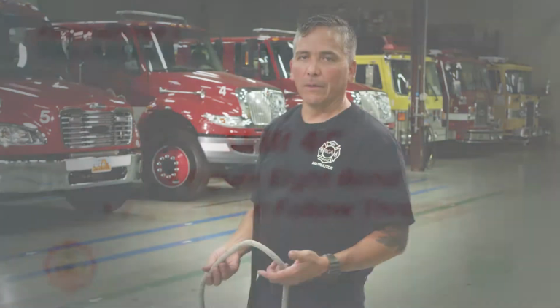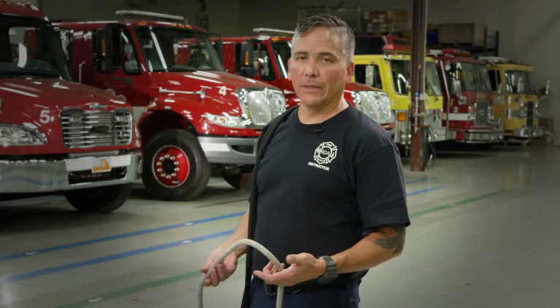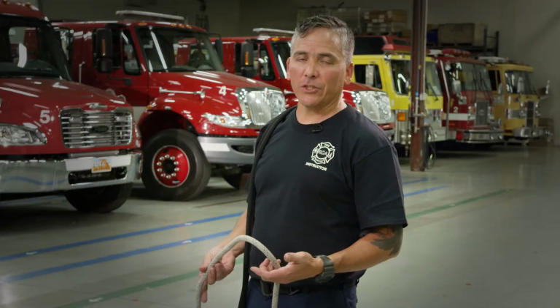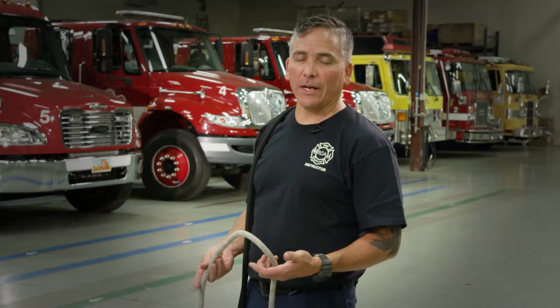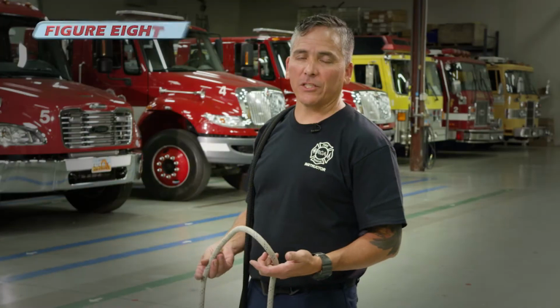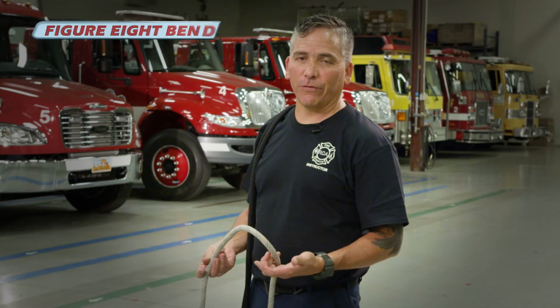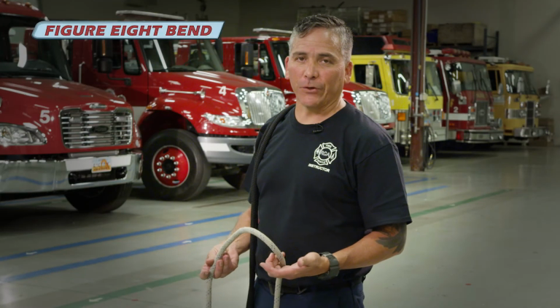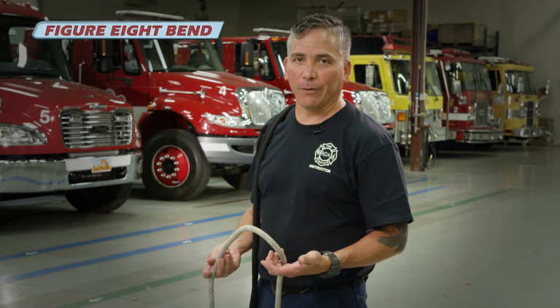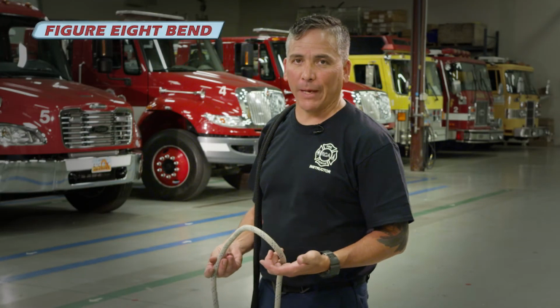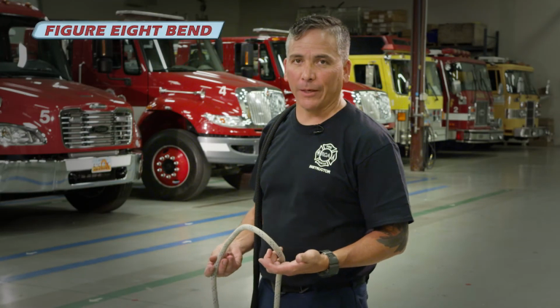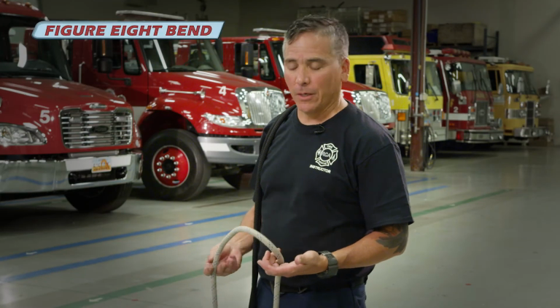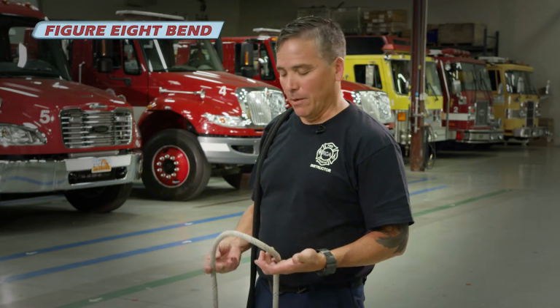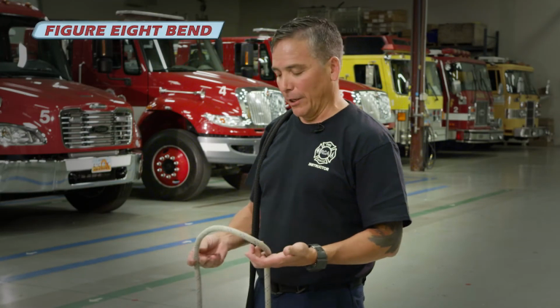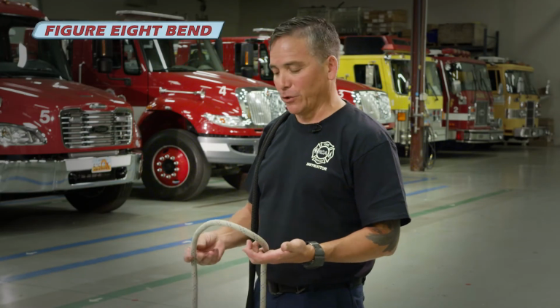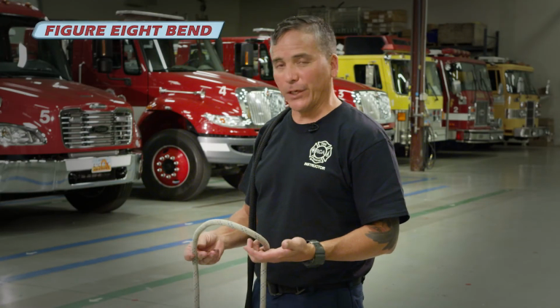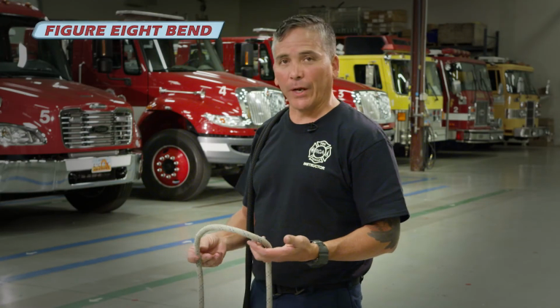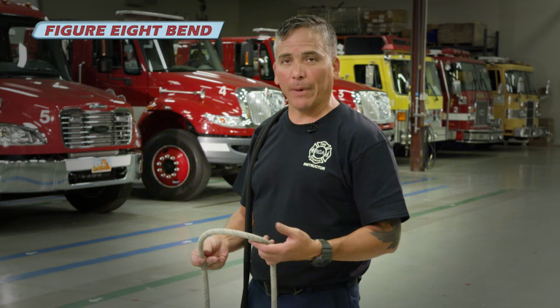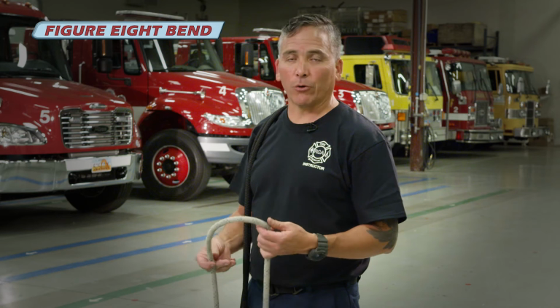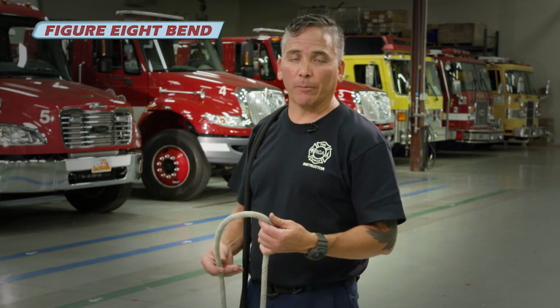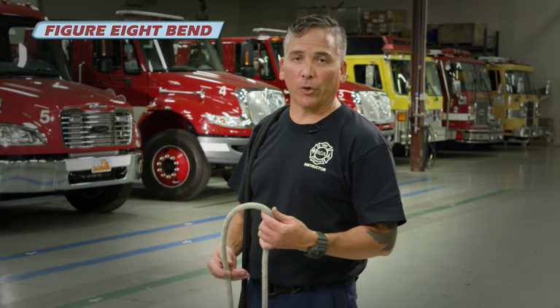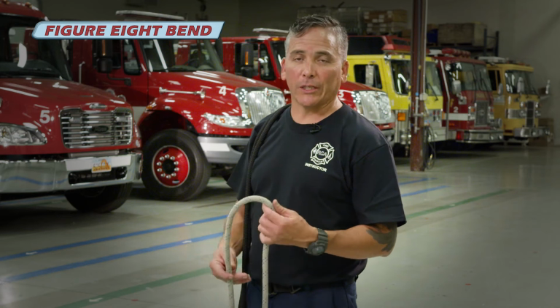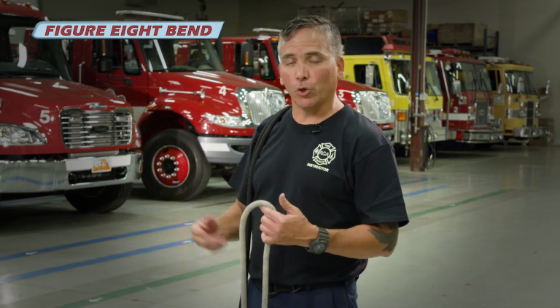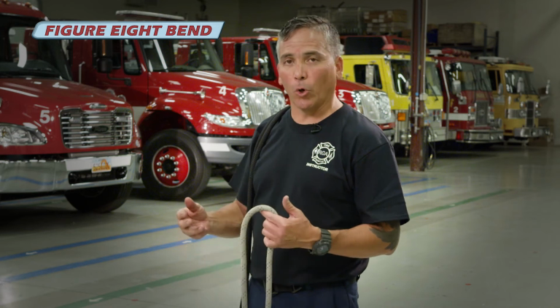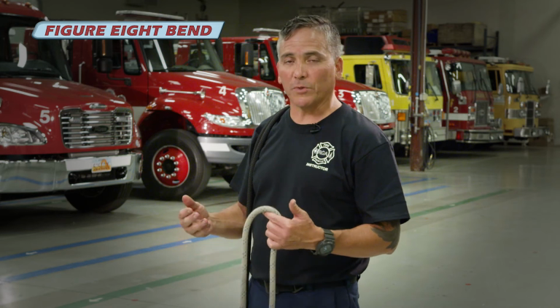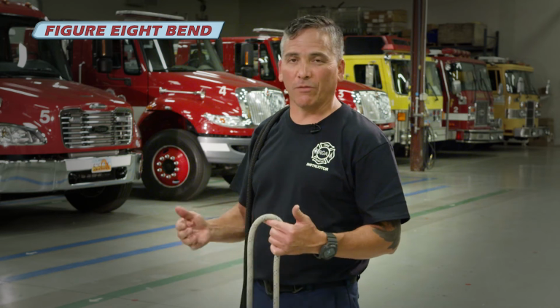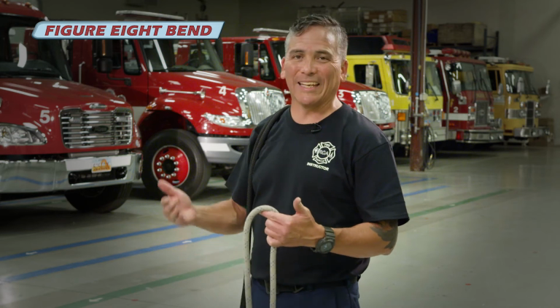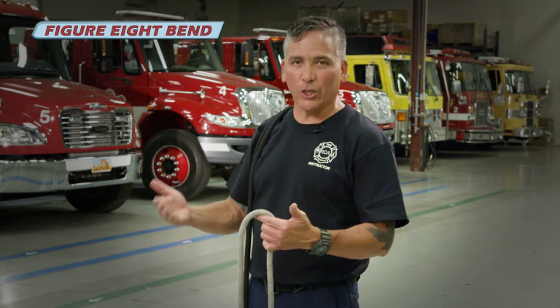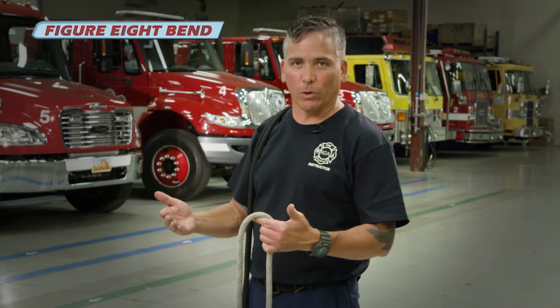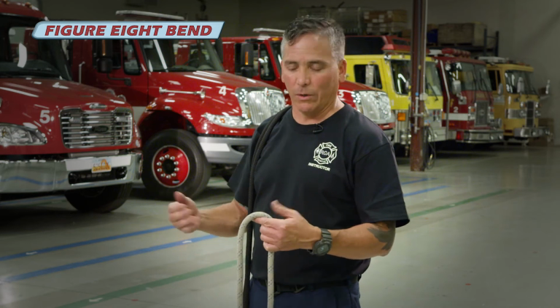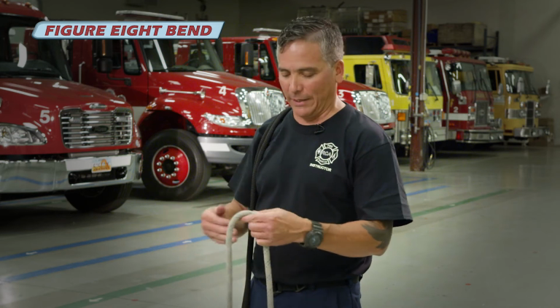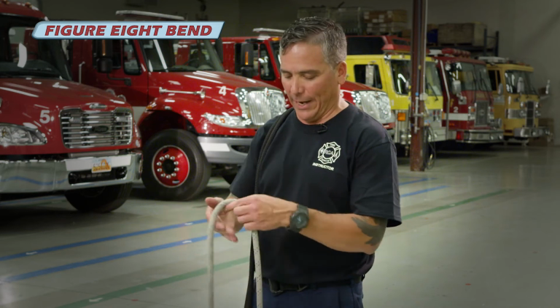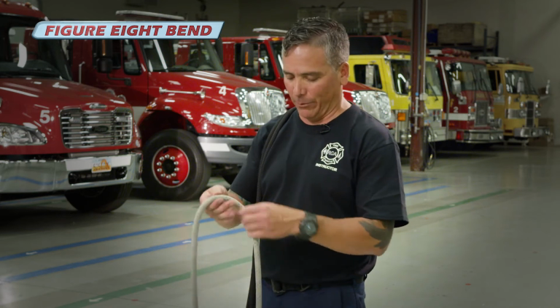This knot is the figure eight bend. I use the figure eight bend when I'm joining two ropes of equal diameter.